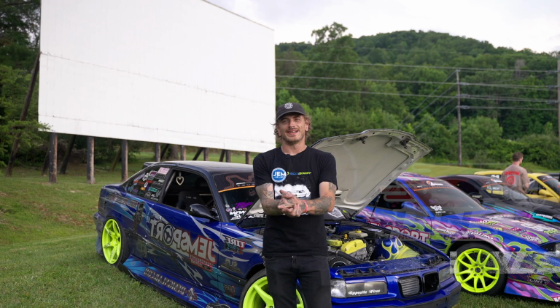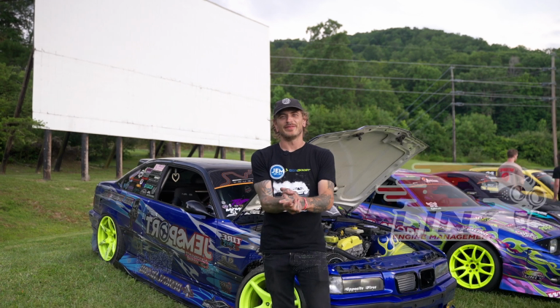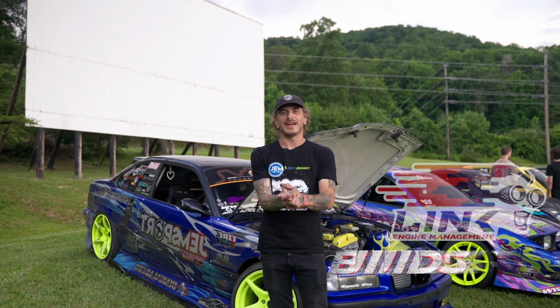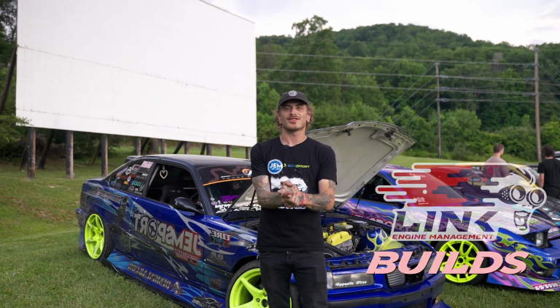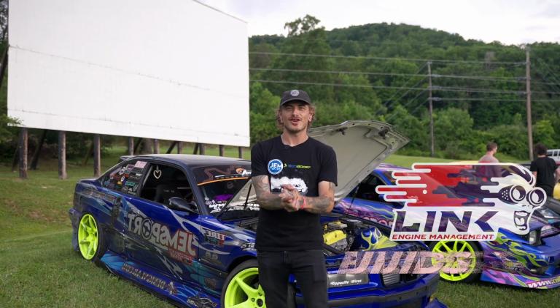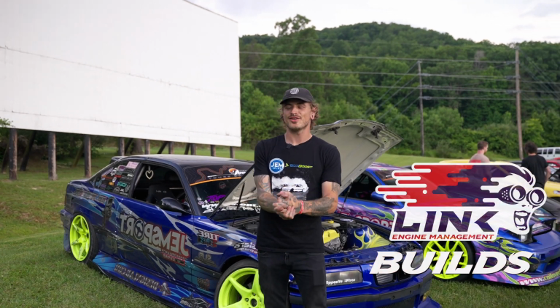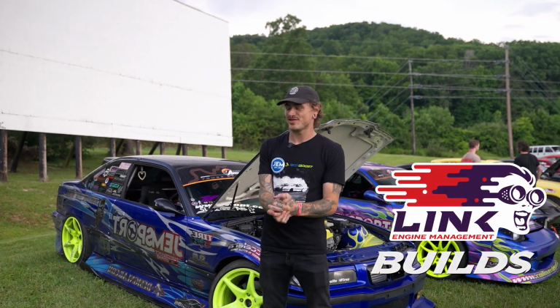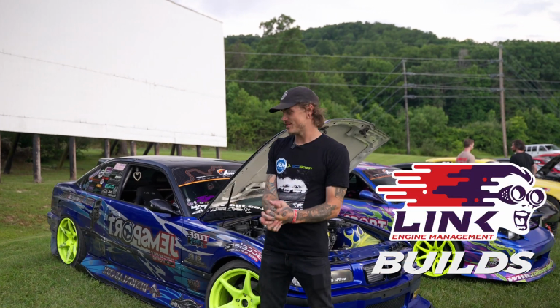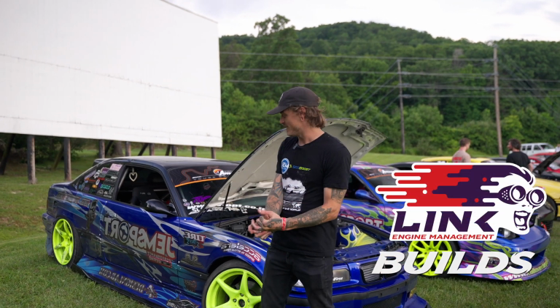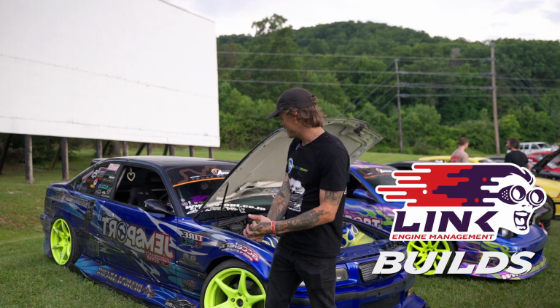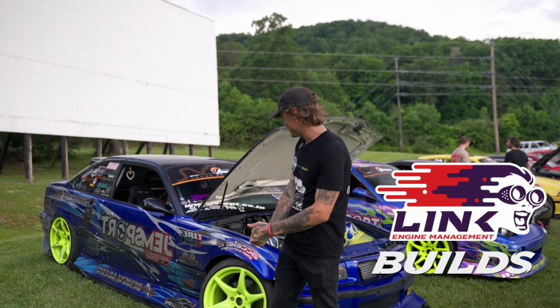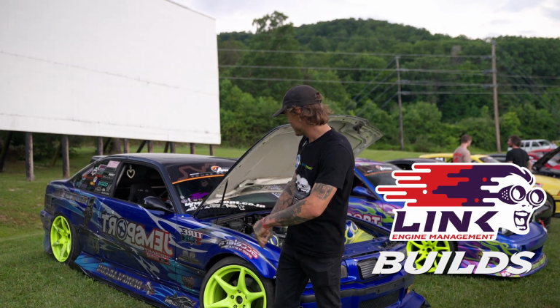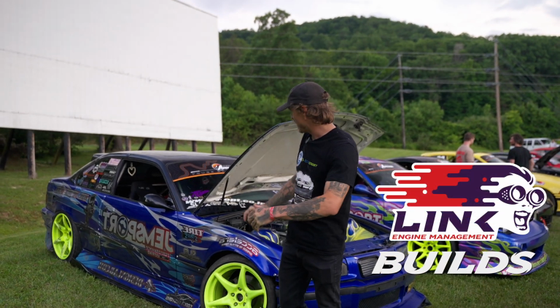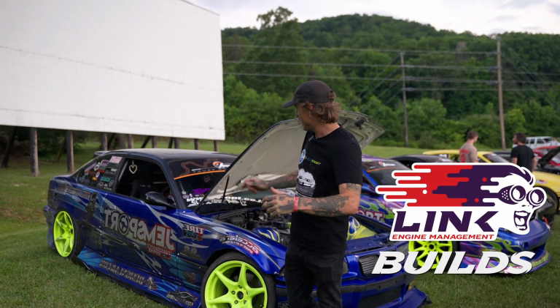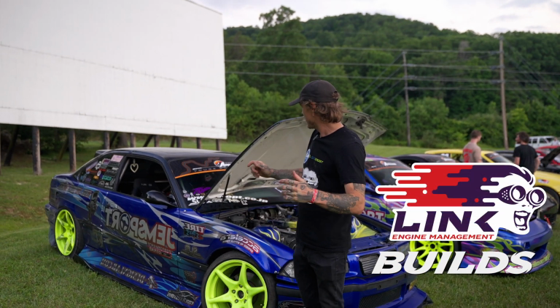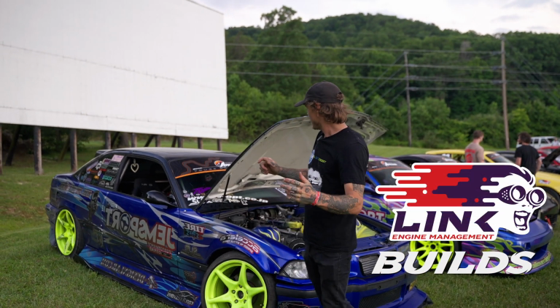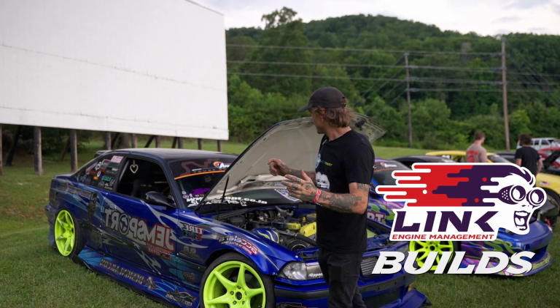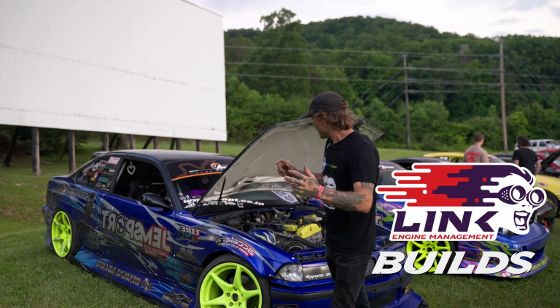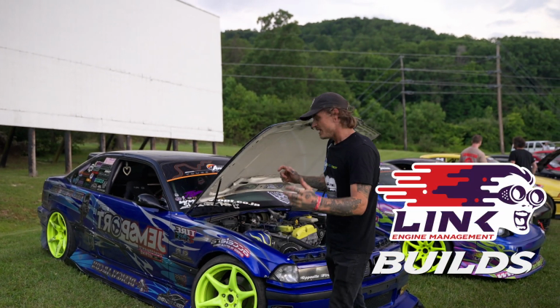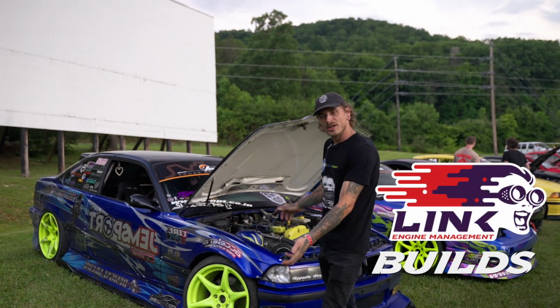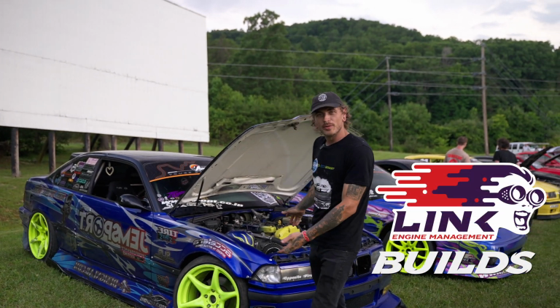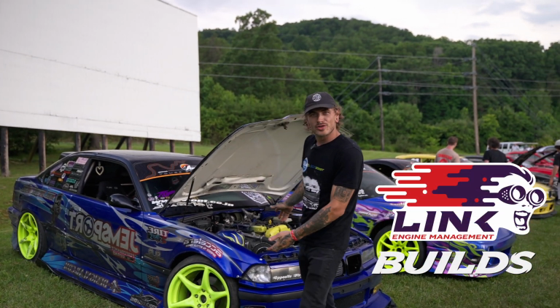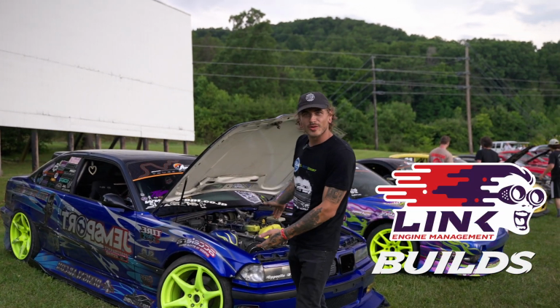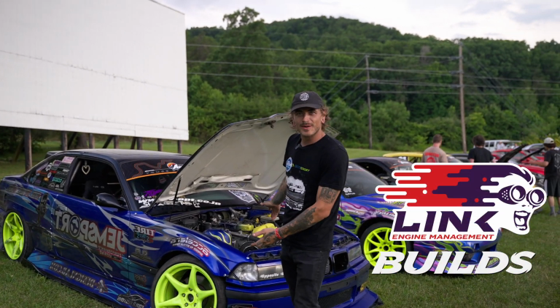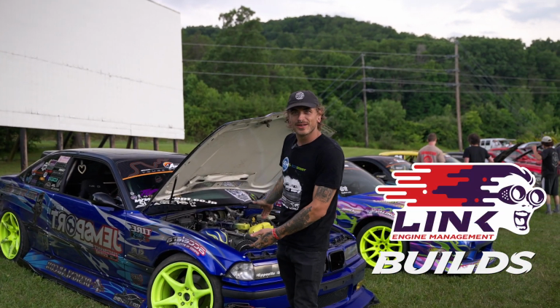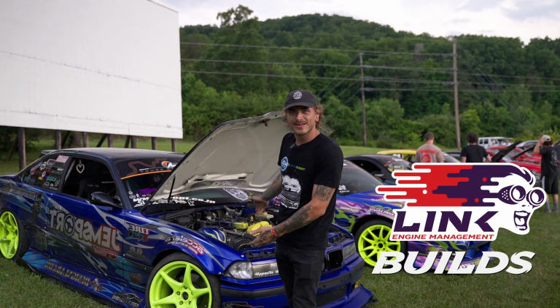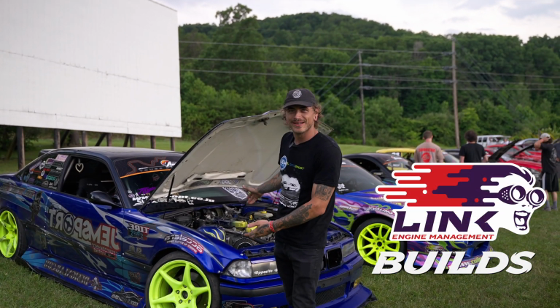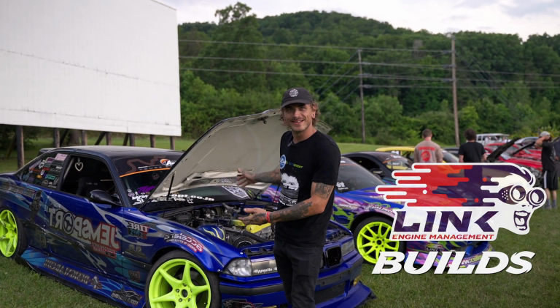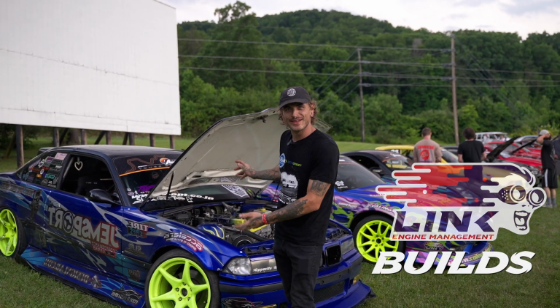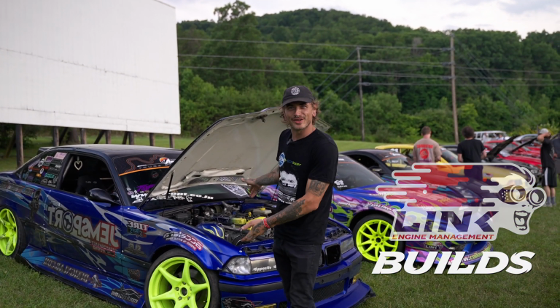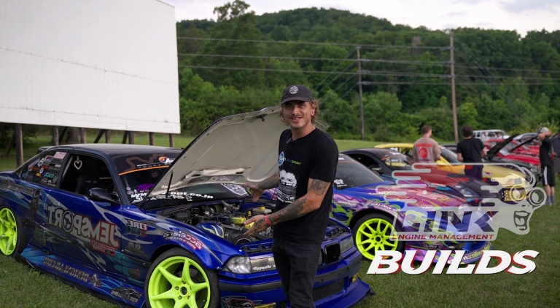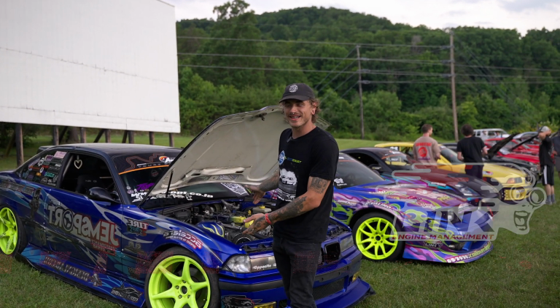I'm Vance Kearns. This is my EcoBoost Swapped V36.